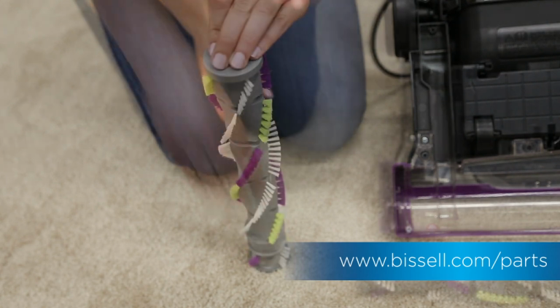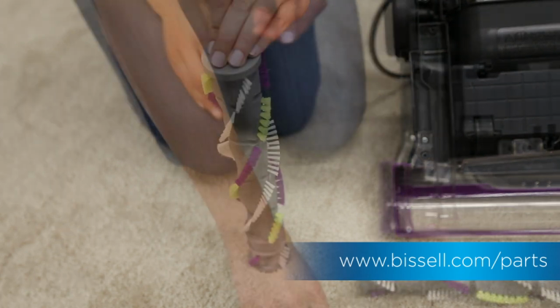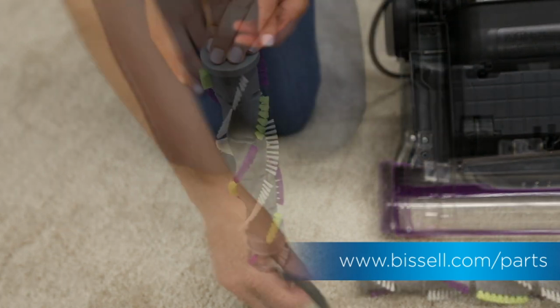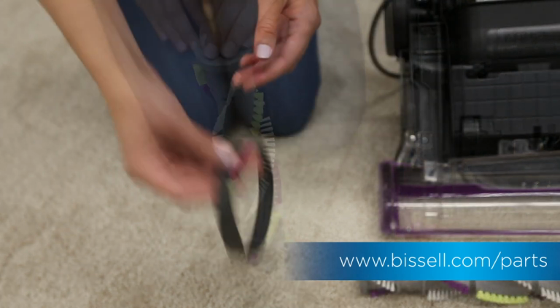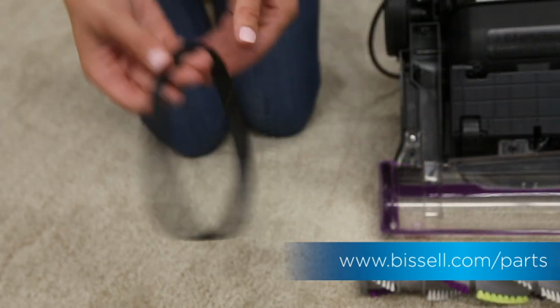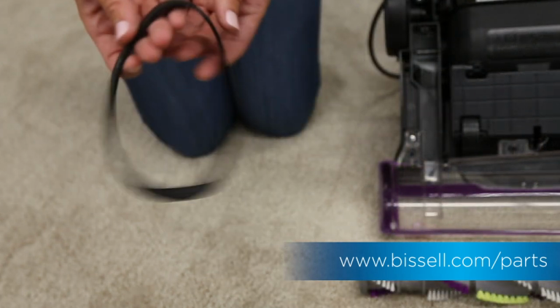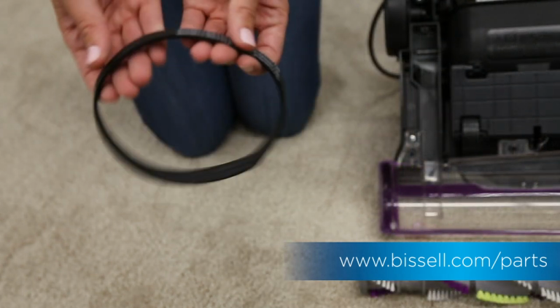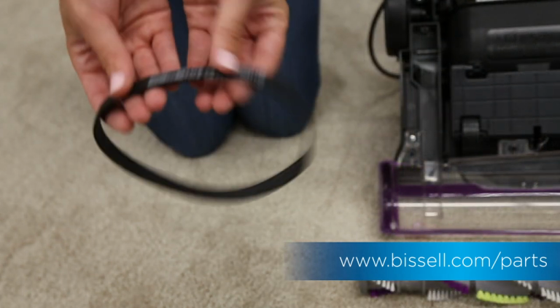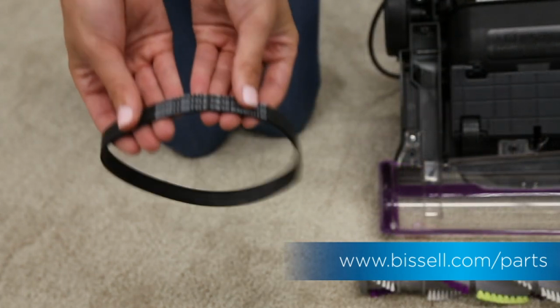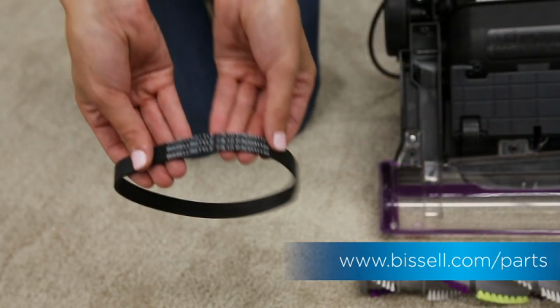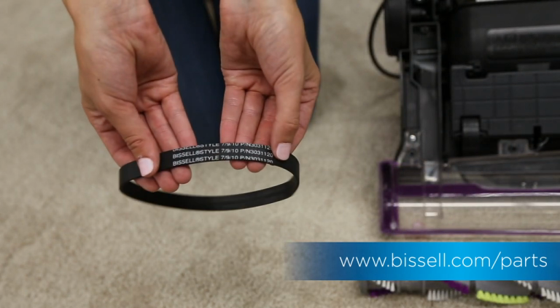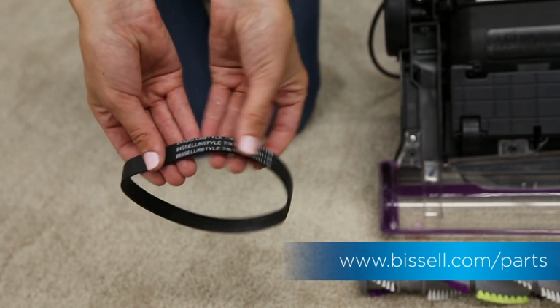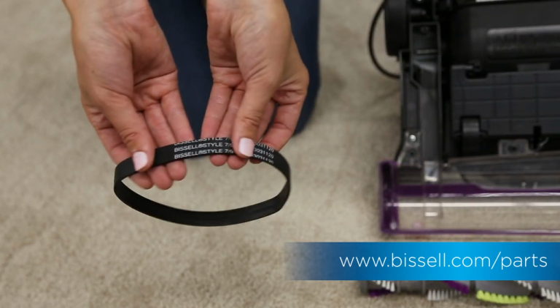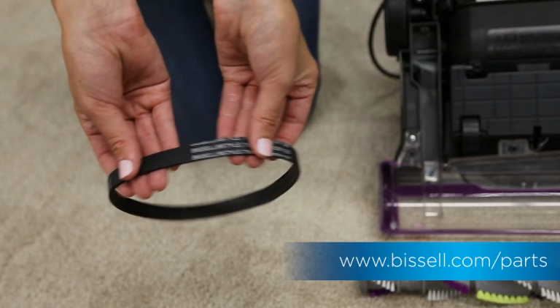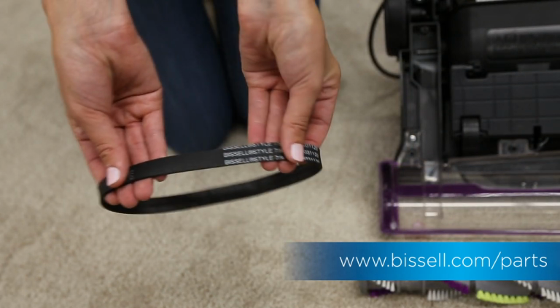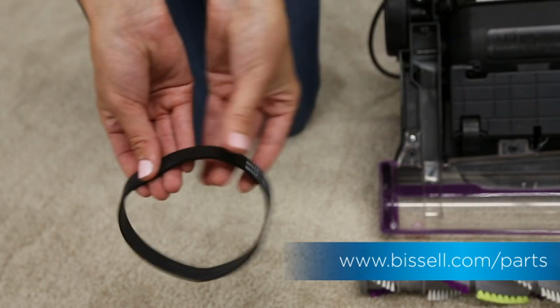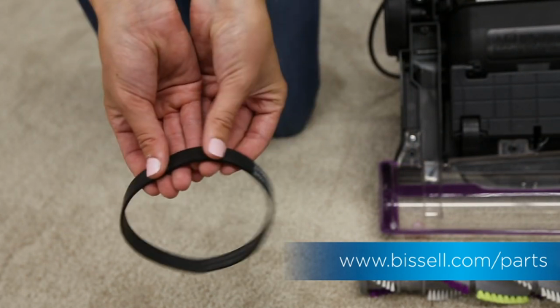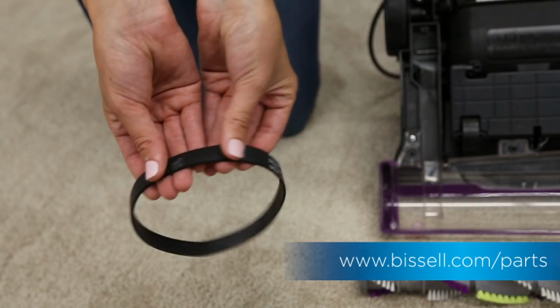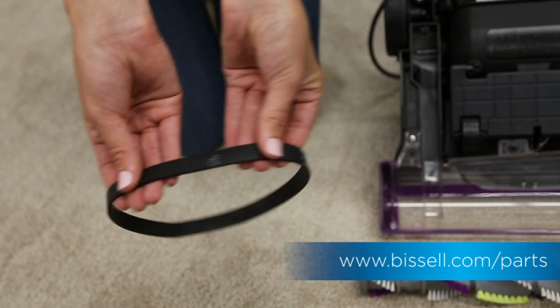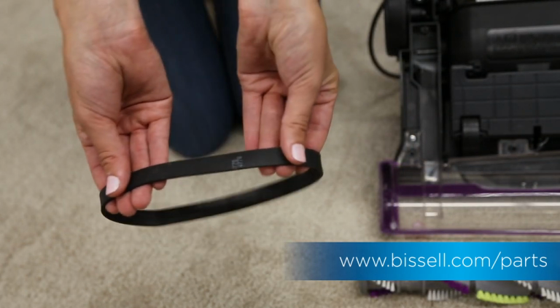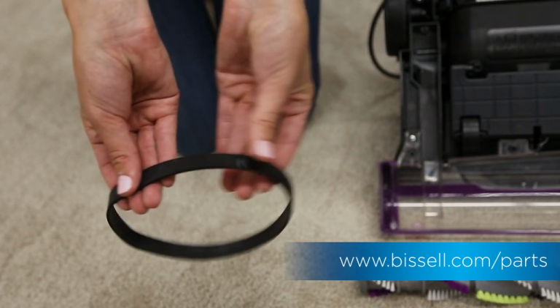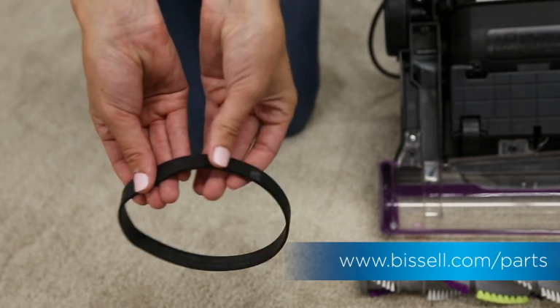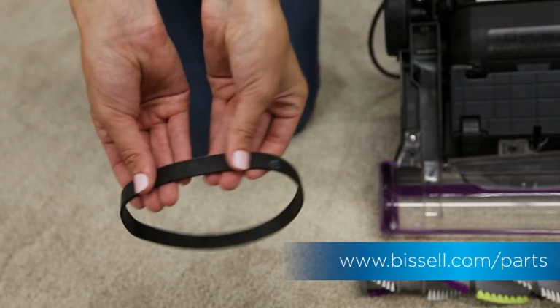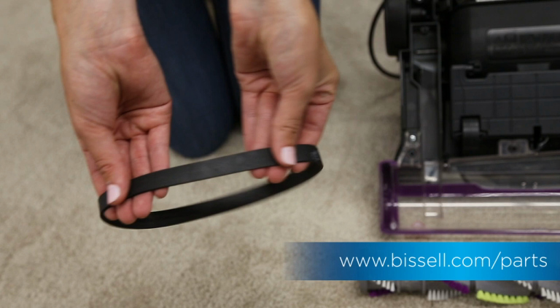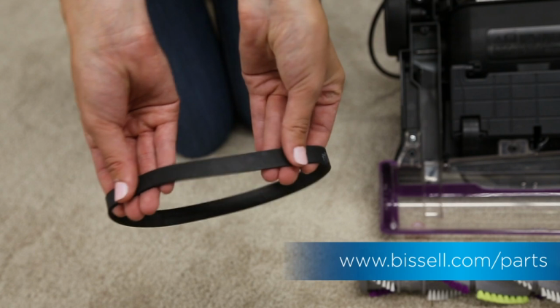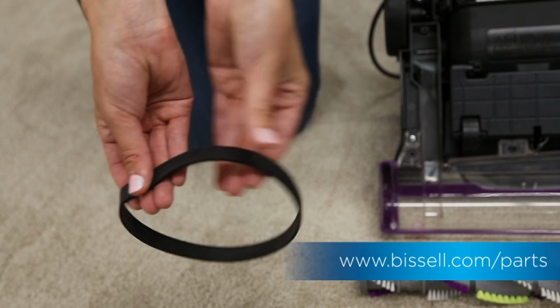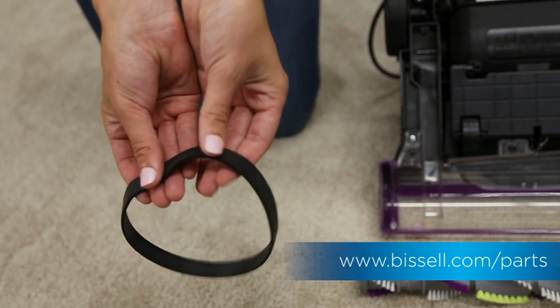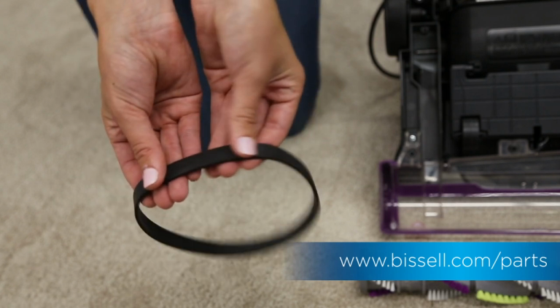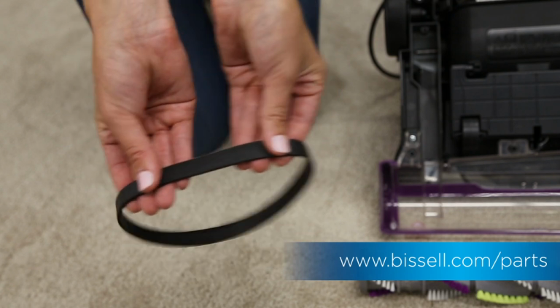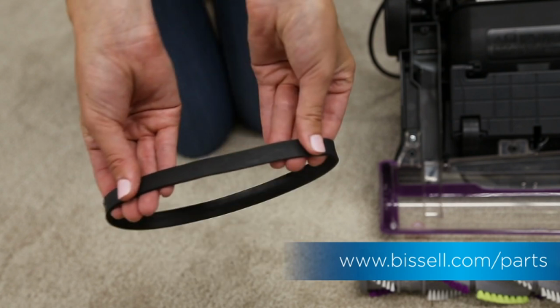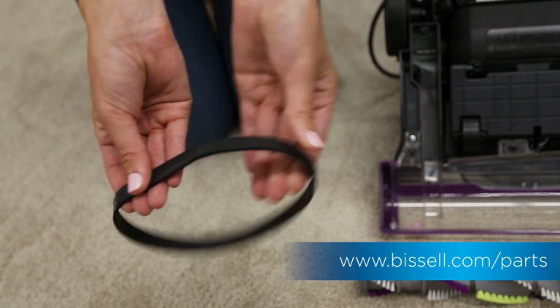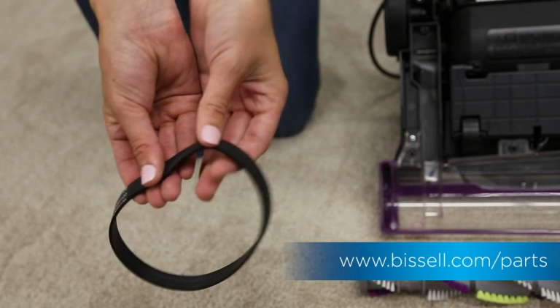This is also a good time to inspect the belt. If you see a lot of wear or any cuts, you should replace it.